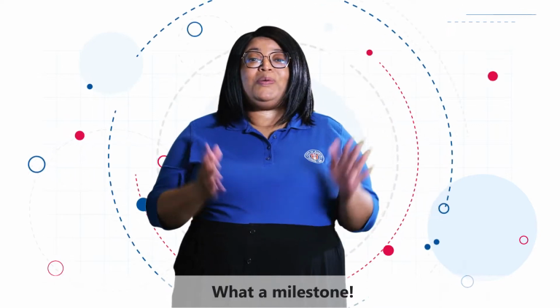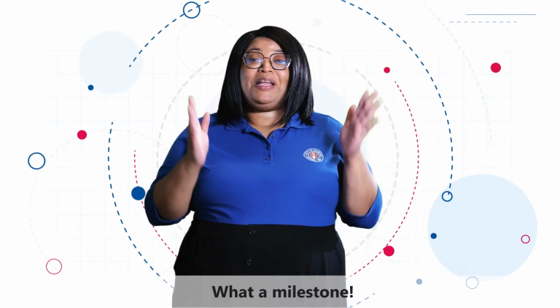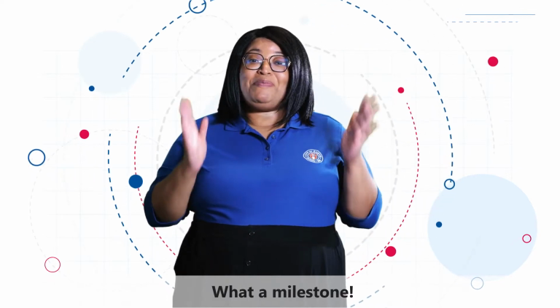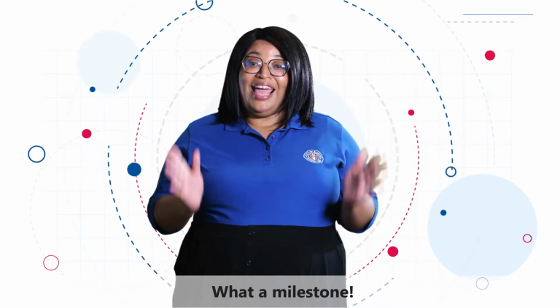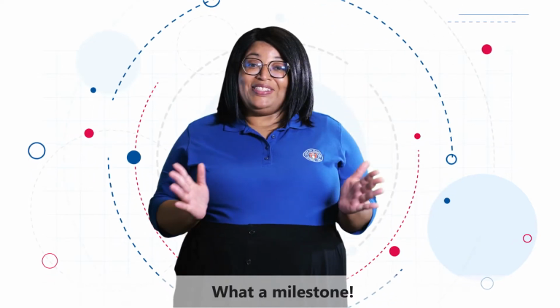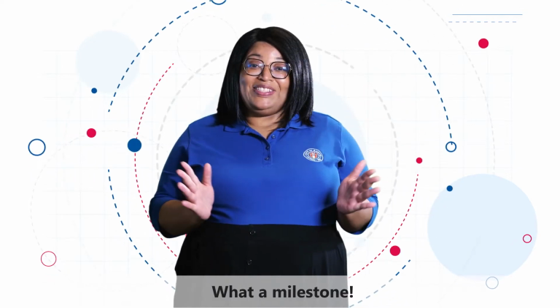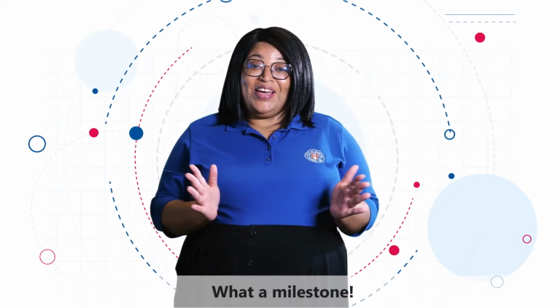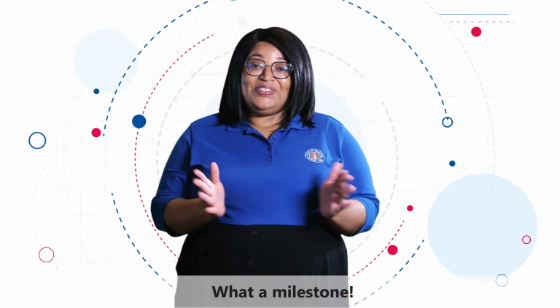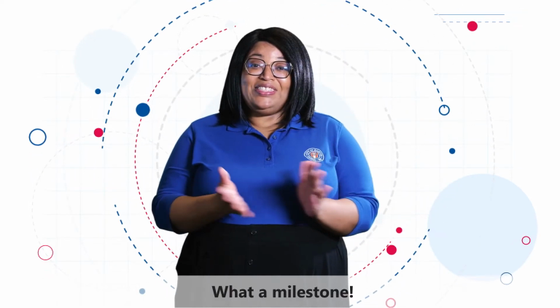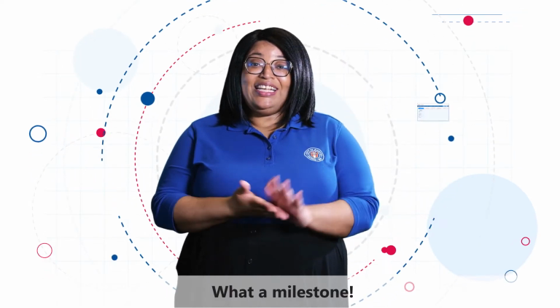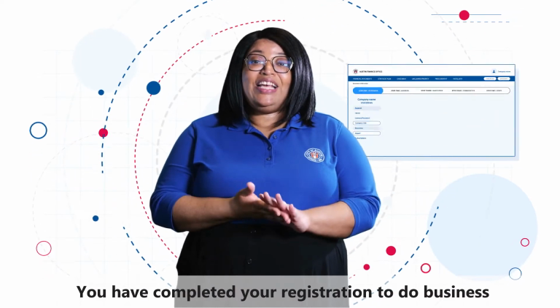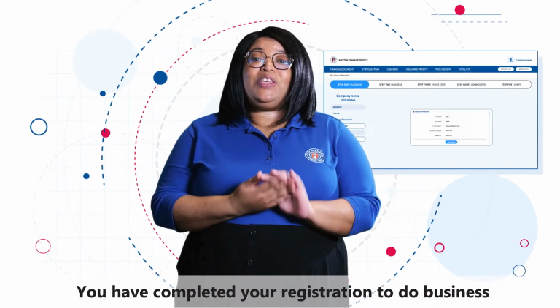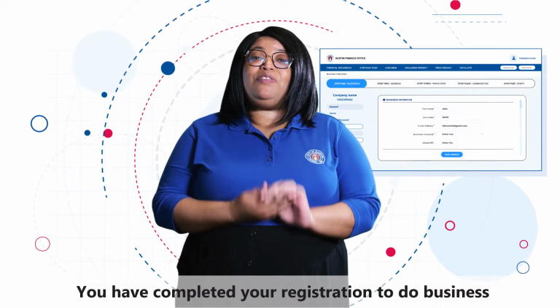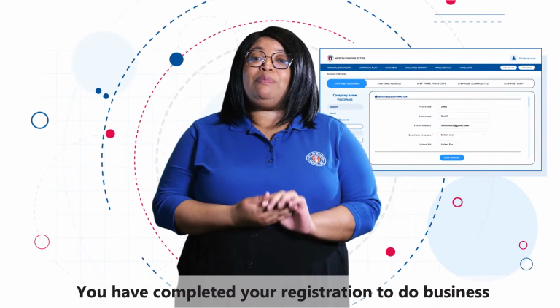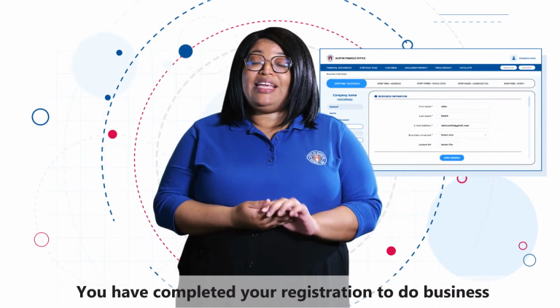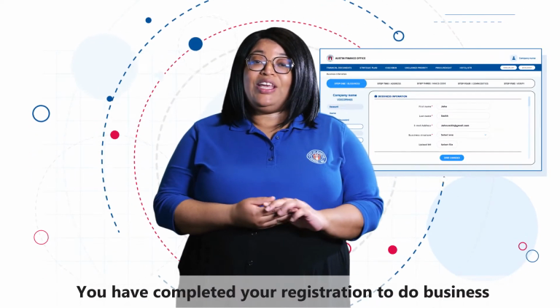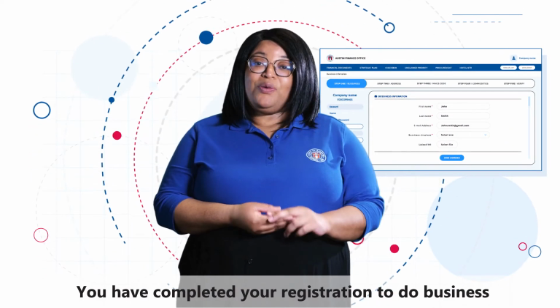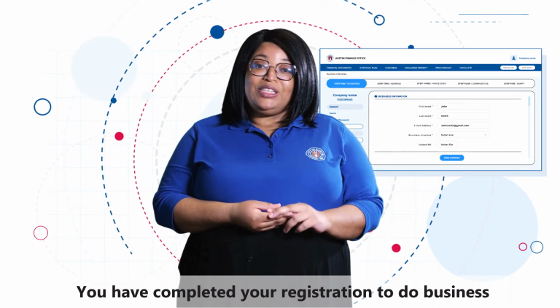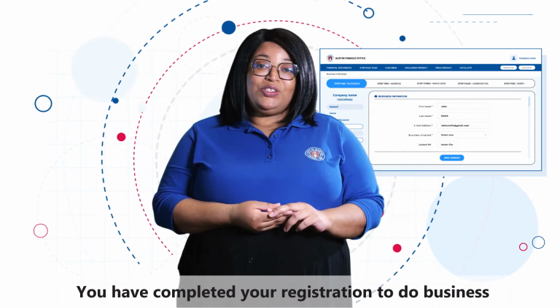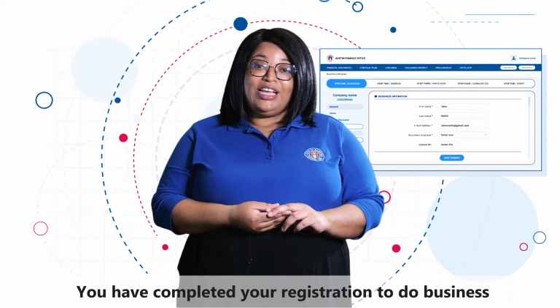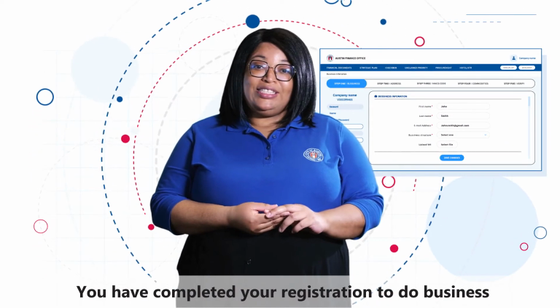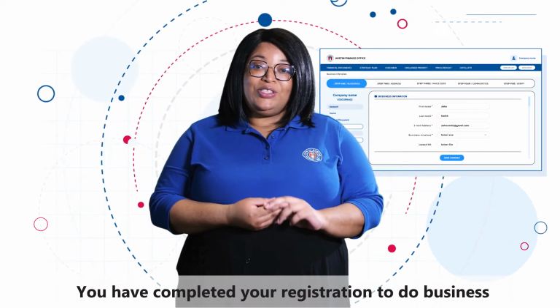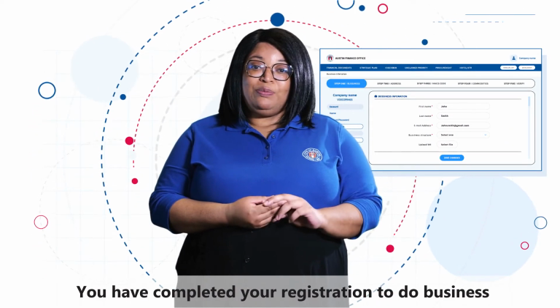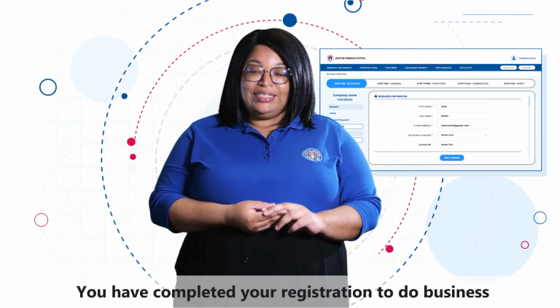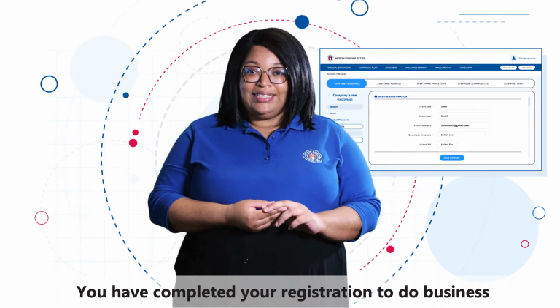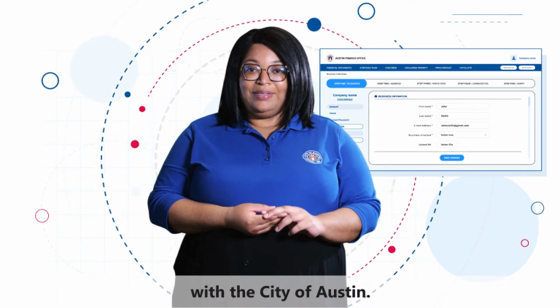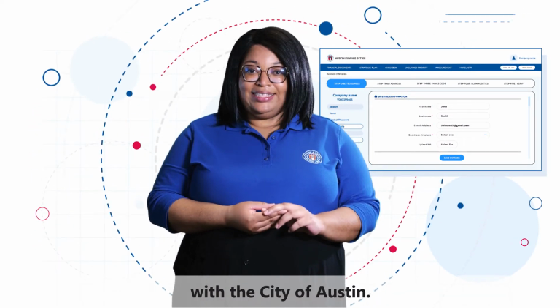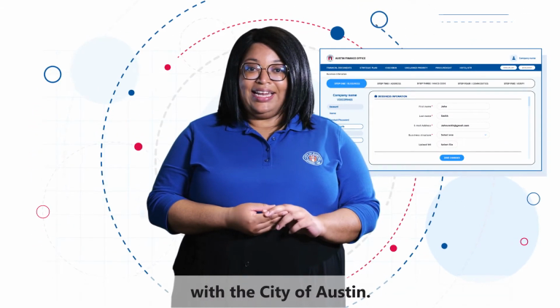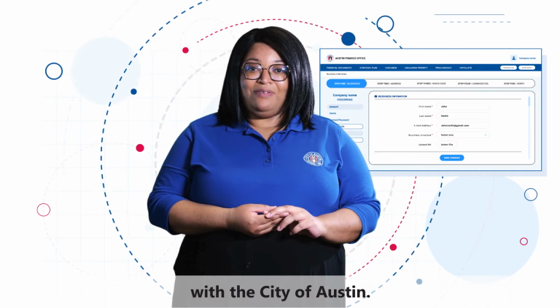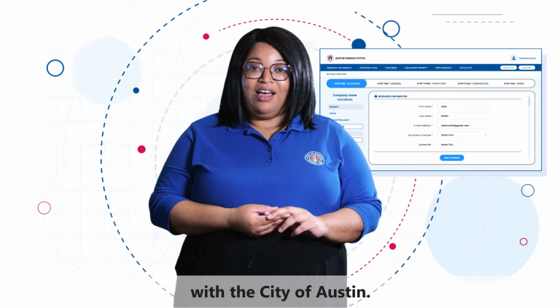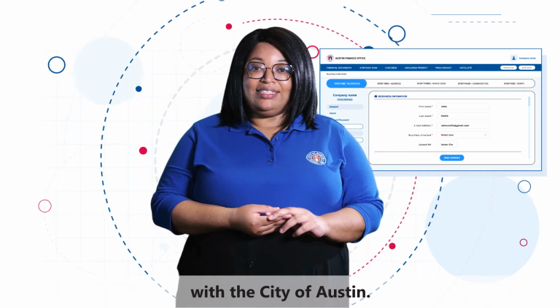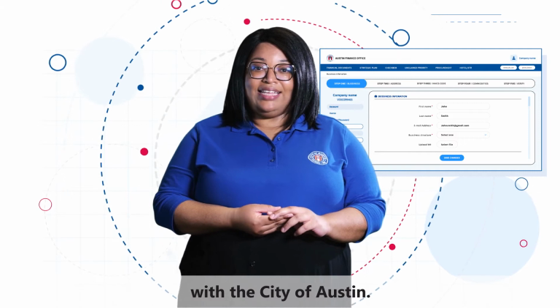What a milestone! You have completed your registration to do business with the City of Austin.